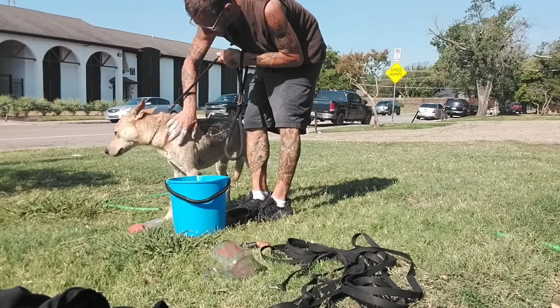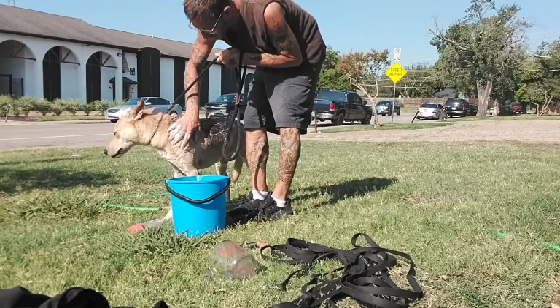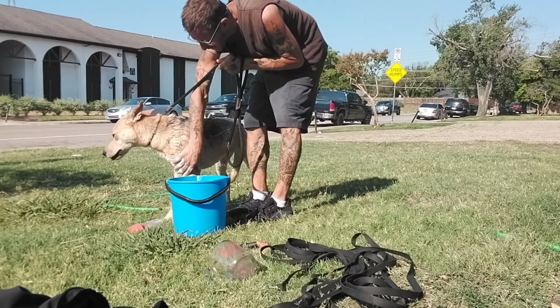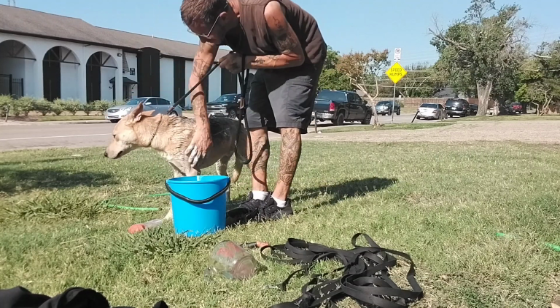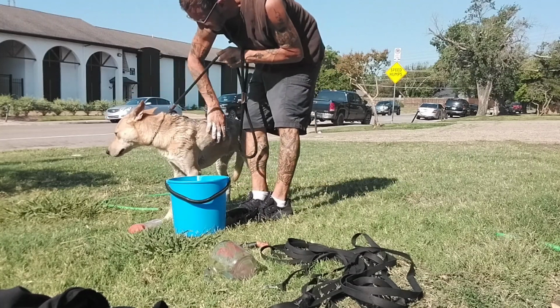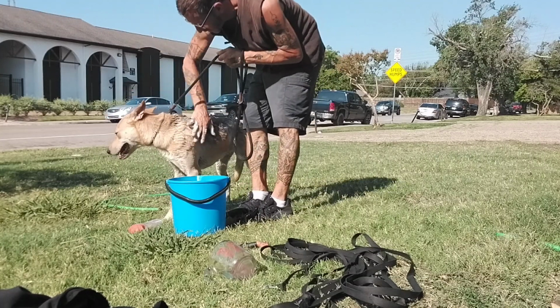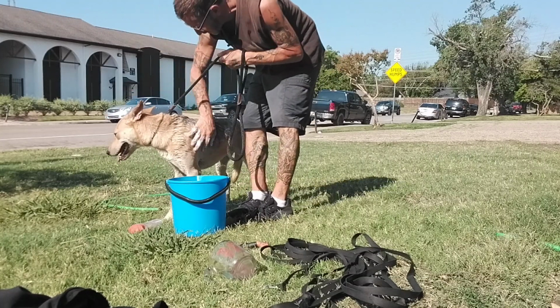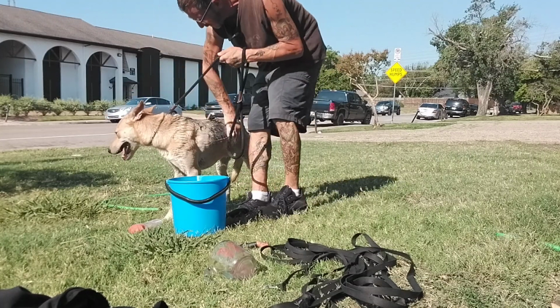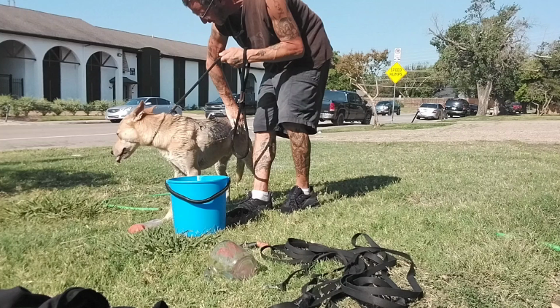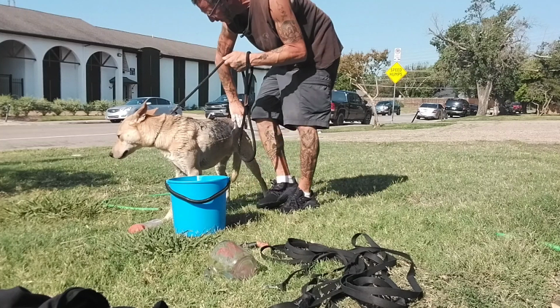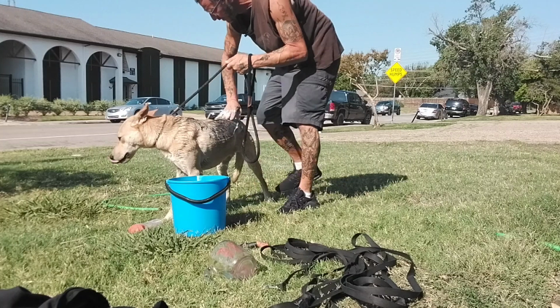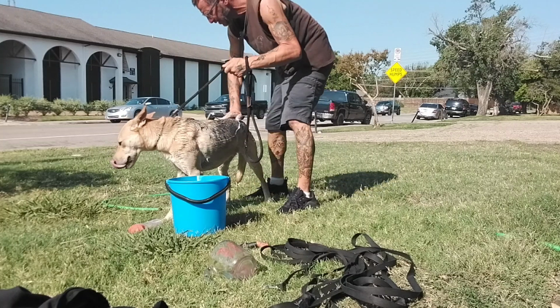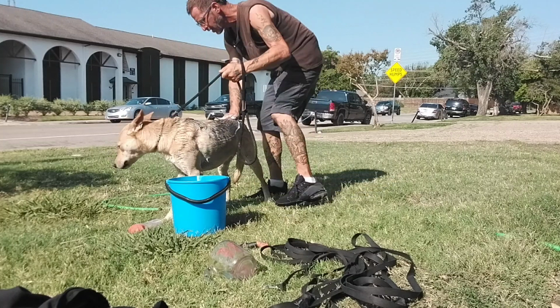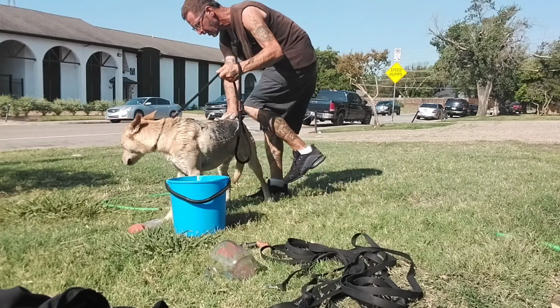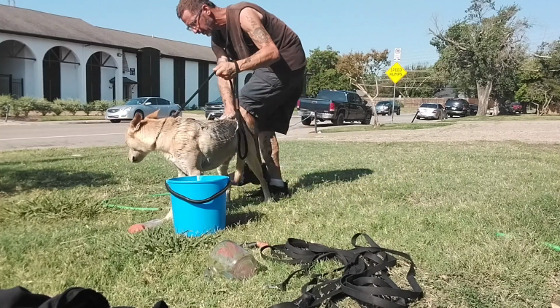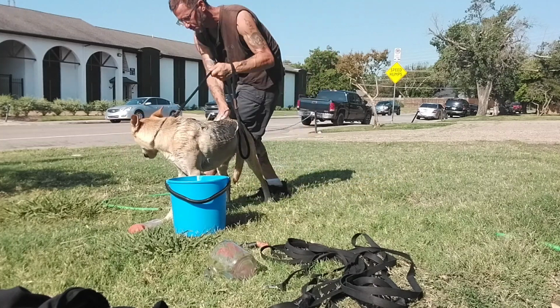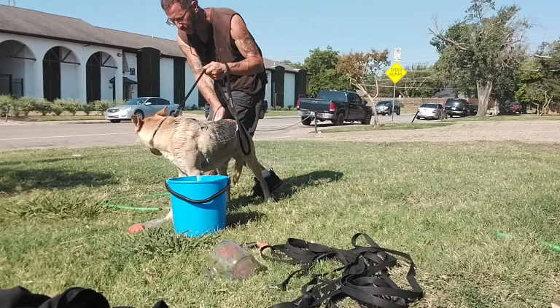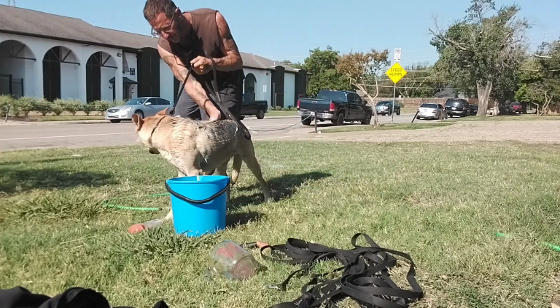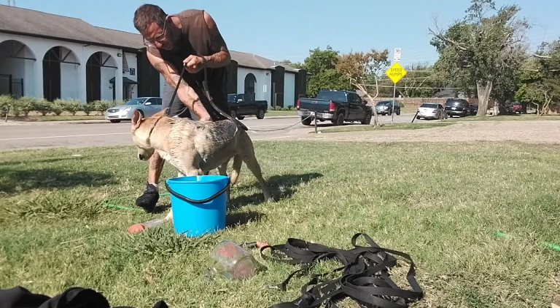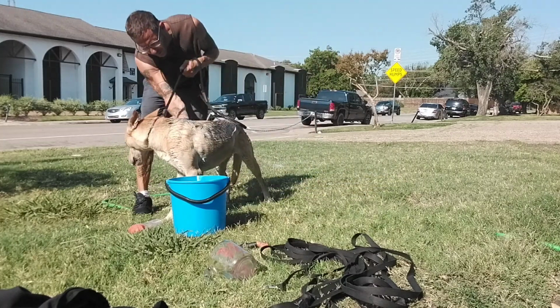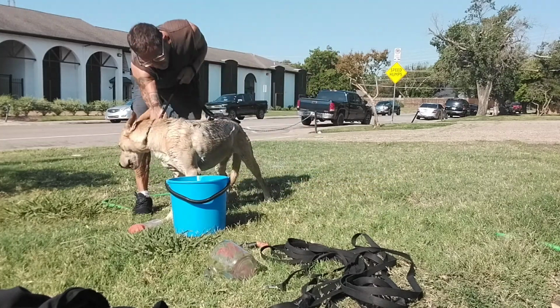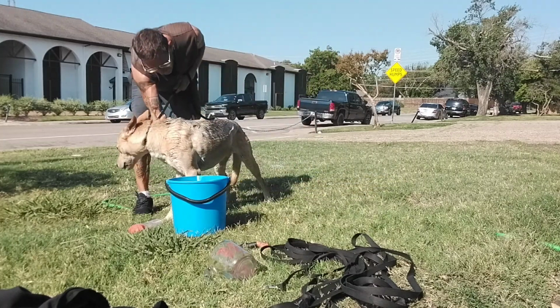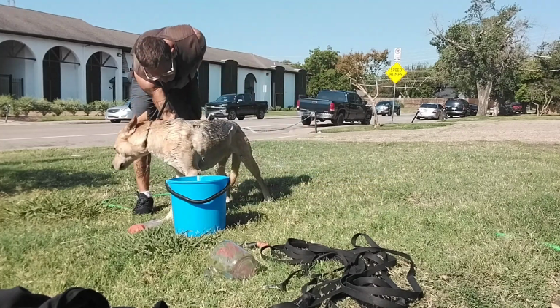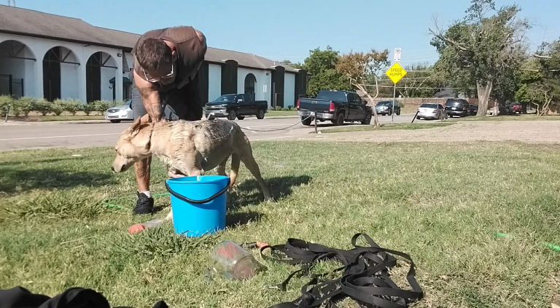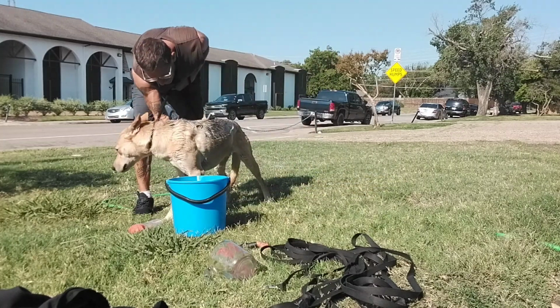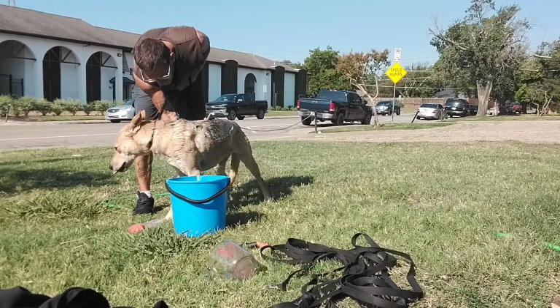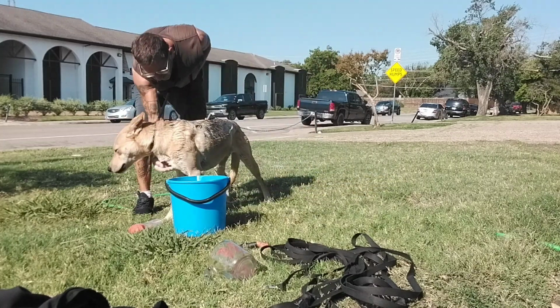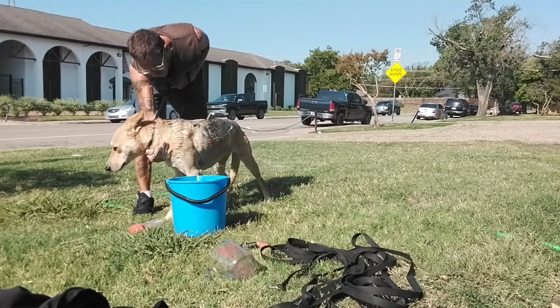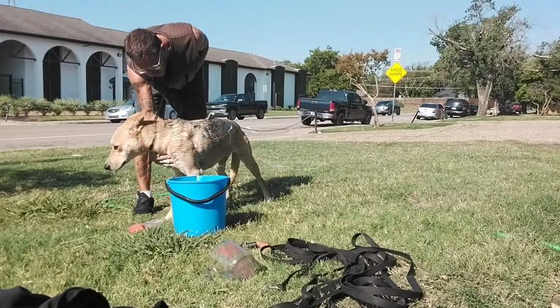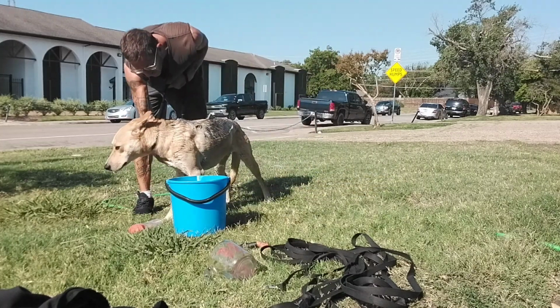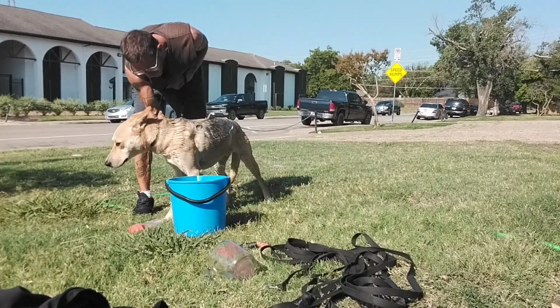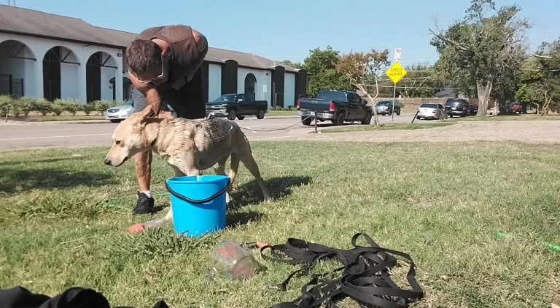Typically it's better to go like this on one side and then come over here and go like this on the other side, so you're not hovering over the dog.